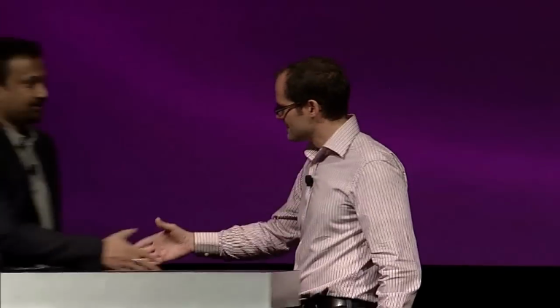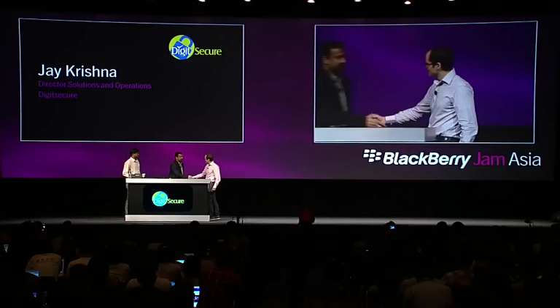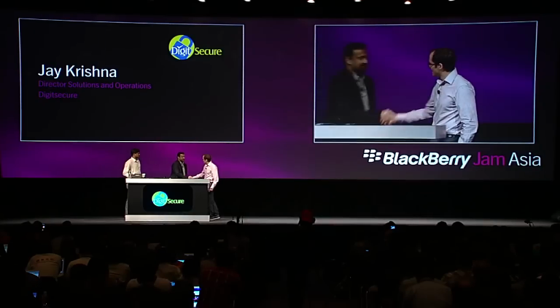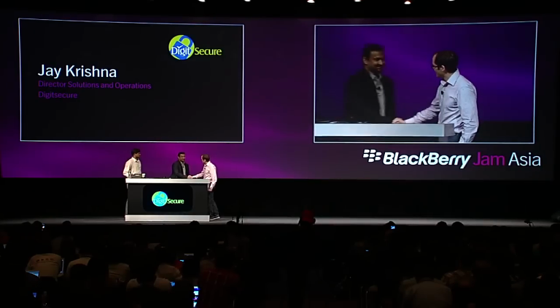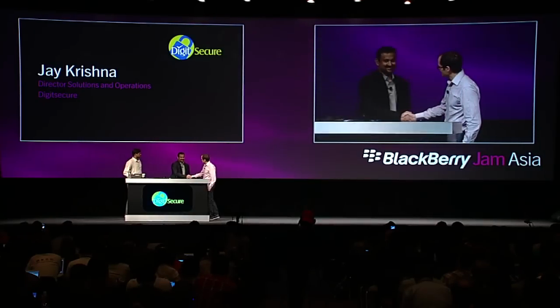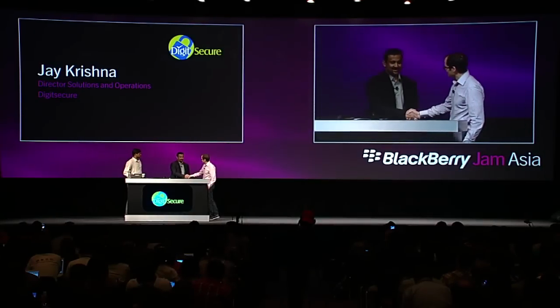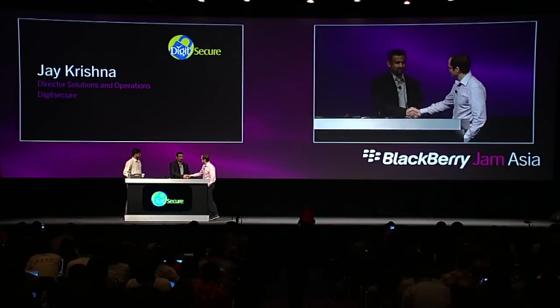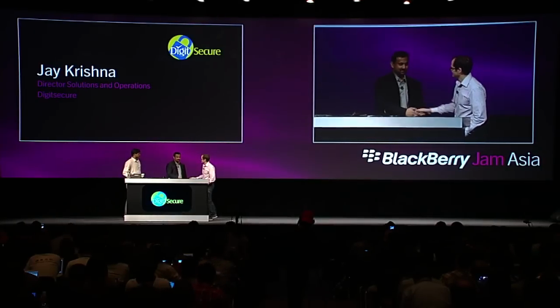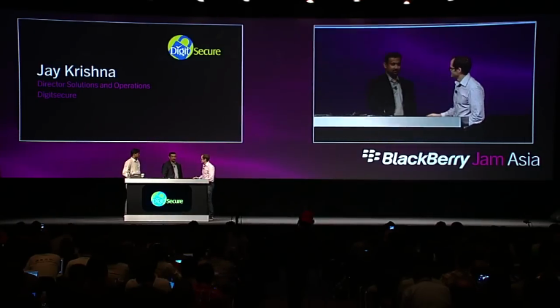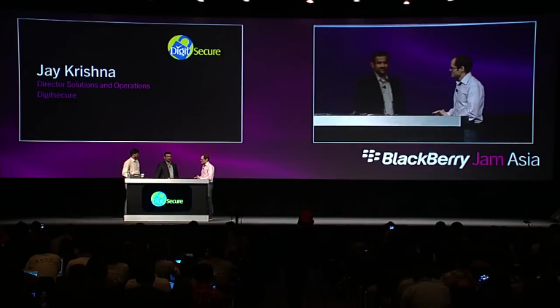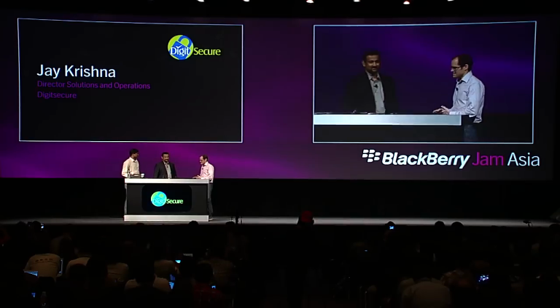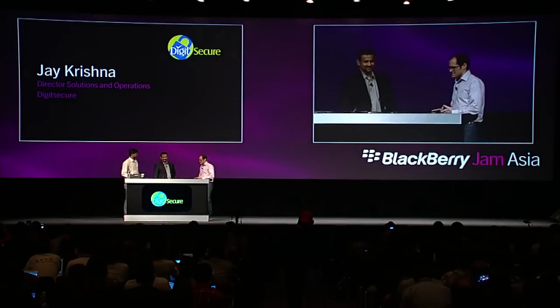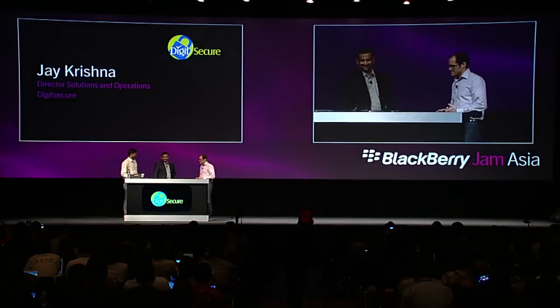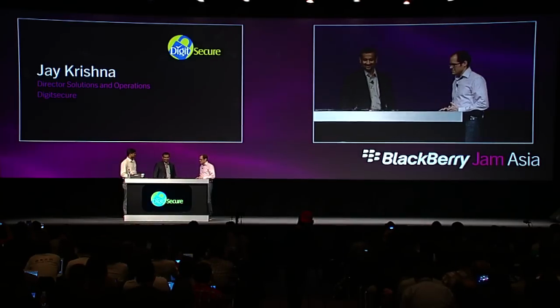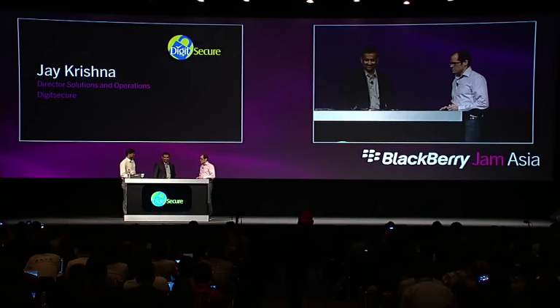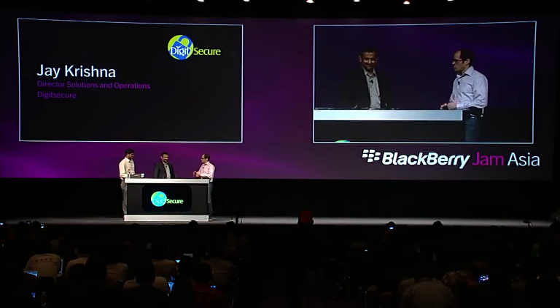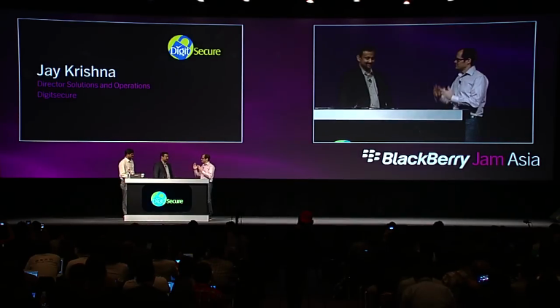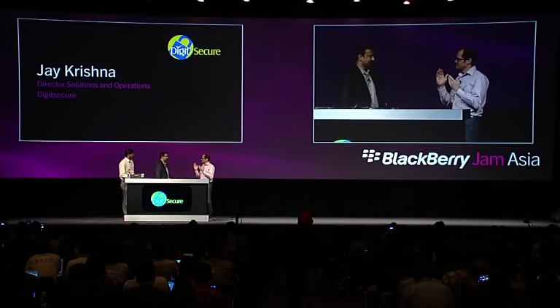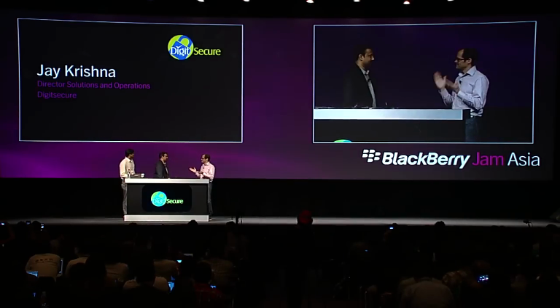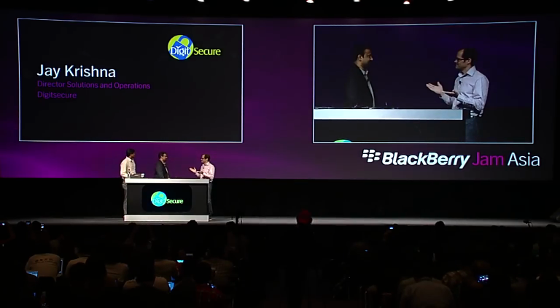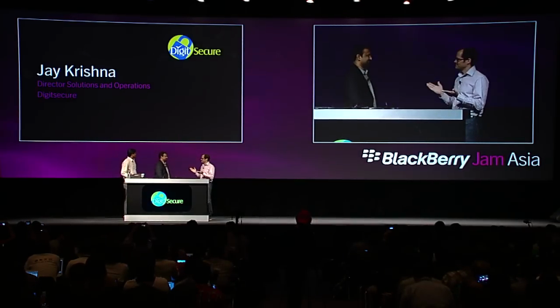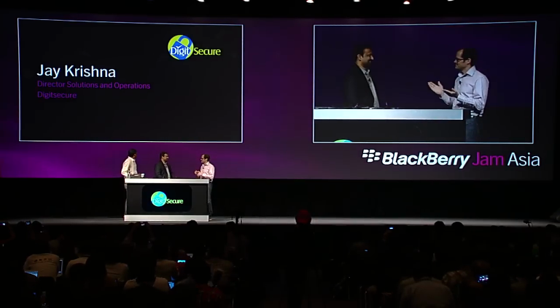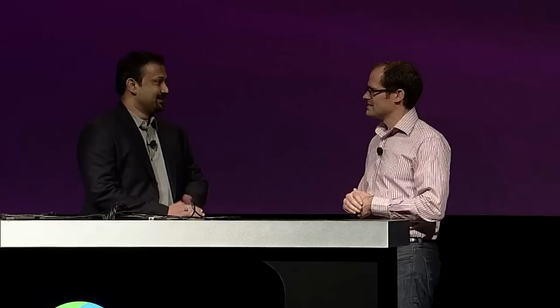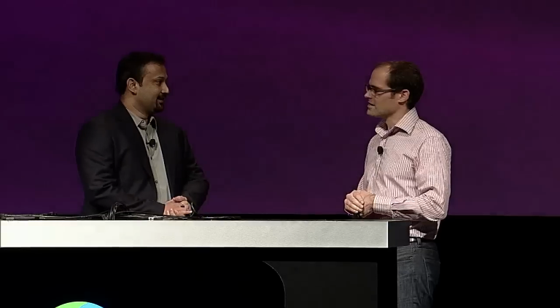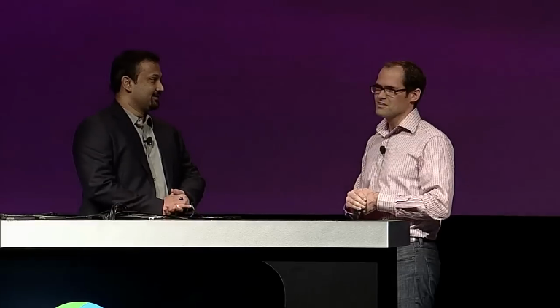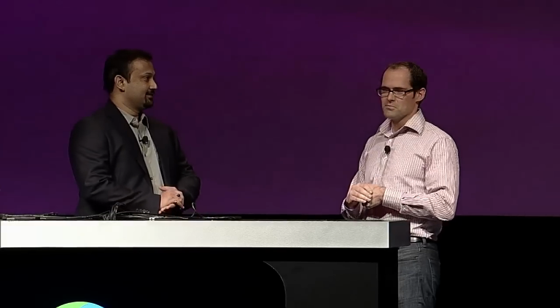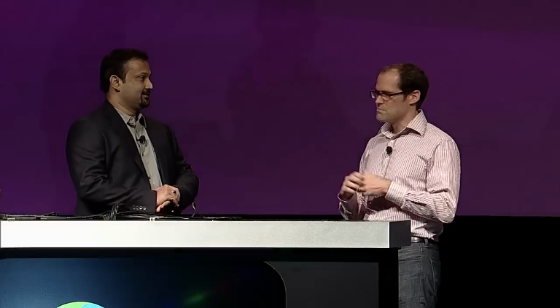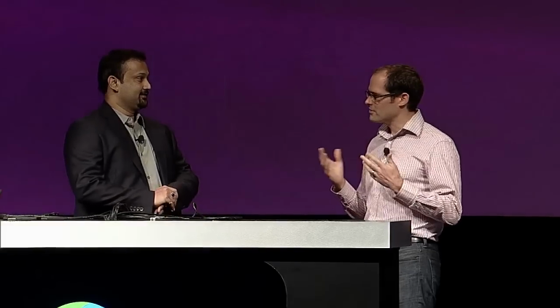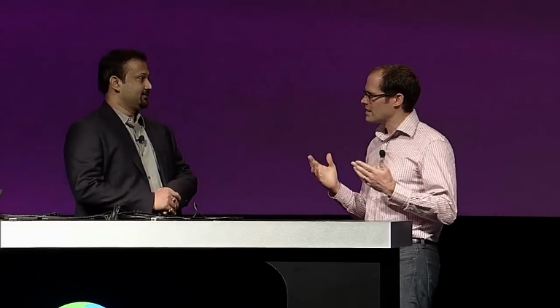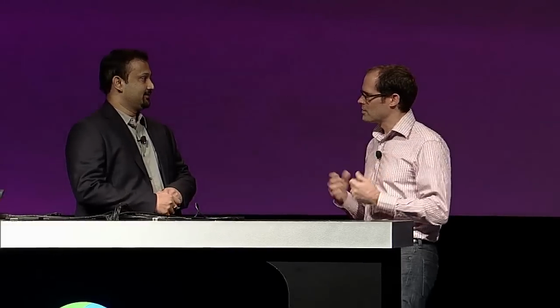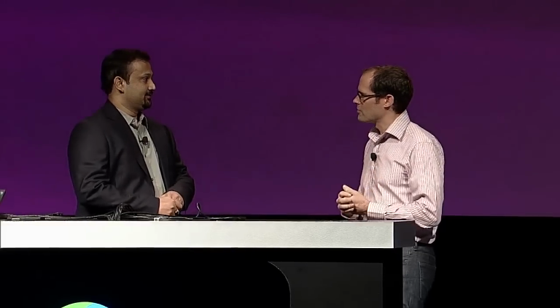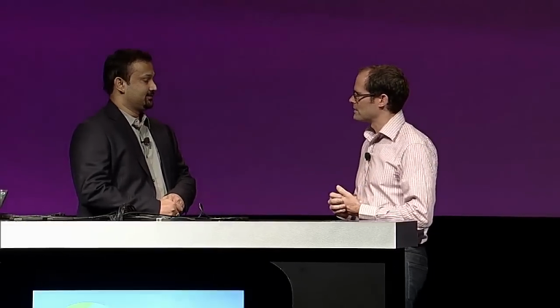Thank you, Chris. How are you doing, Jay? Pretty good. So tell us a little bit about Hot Remit.